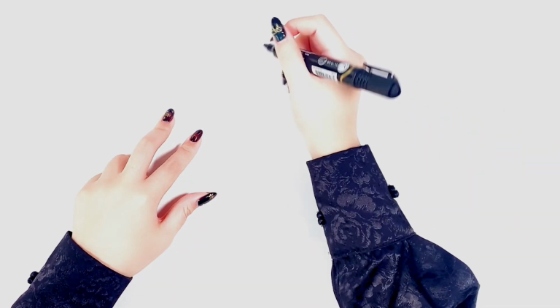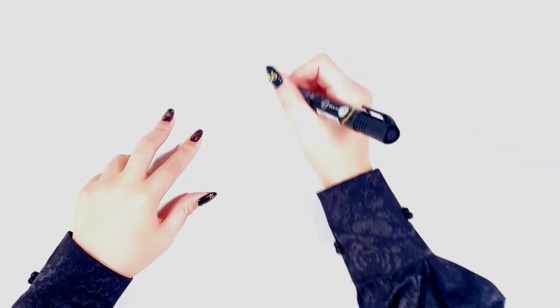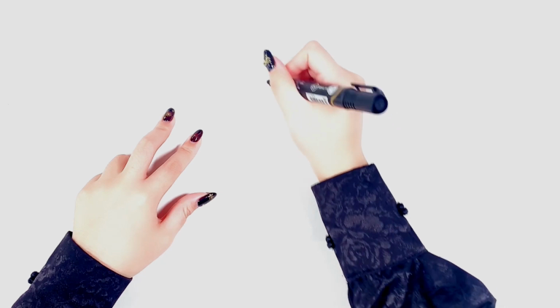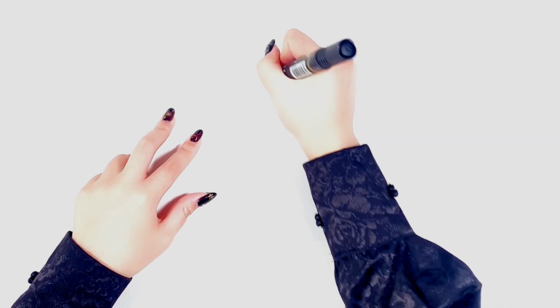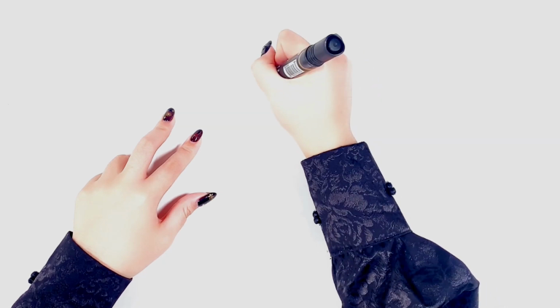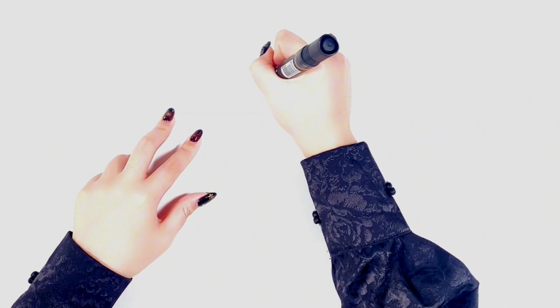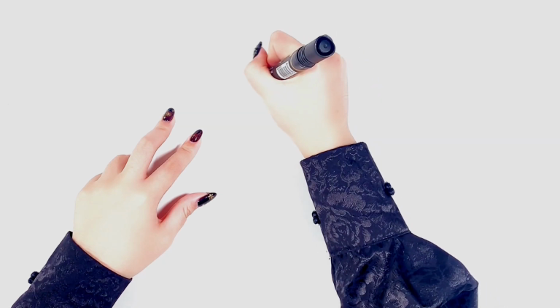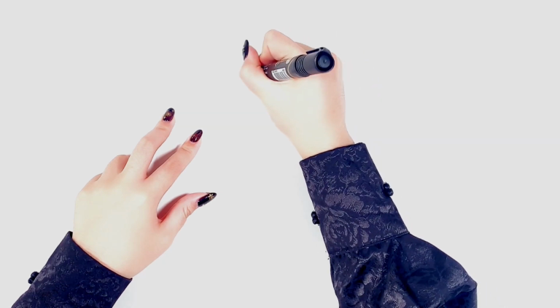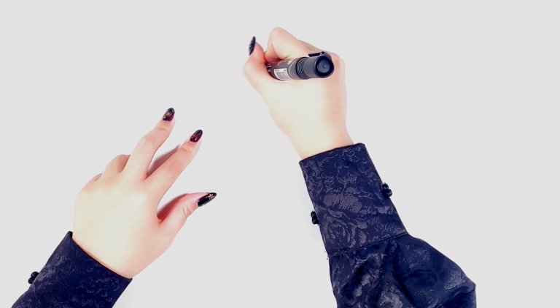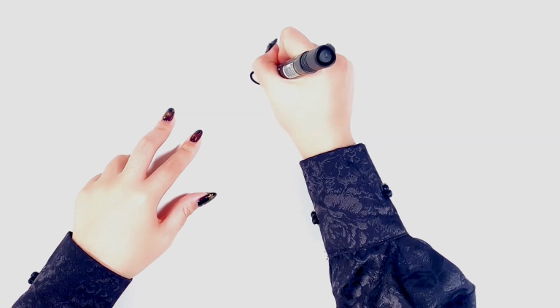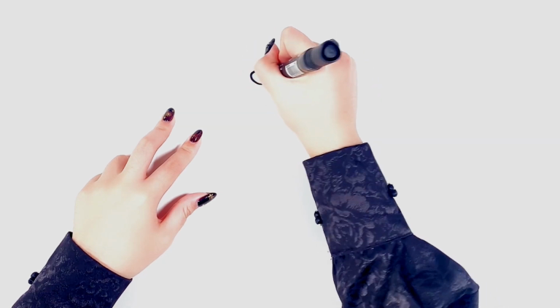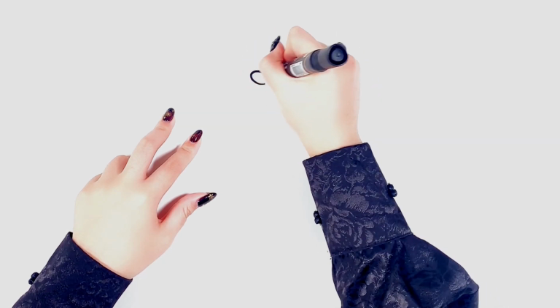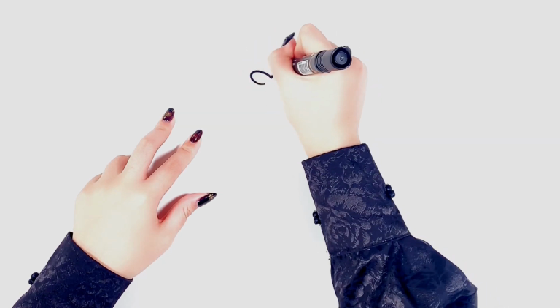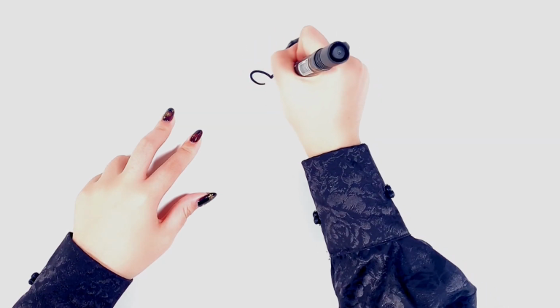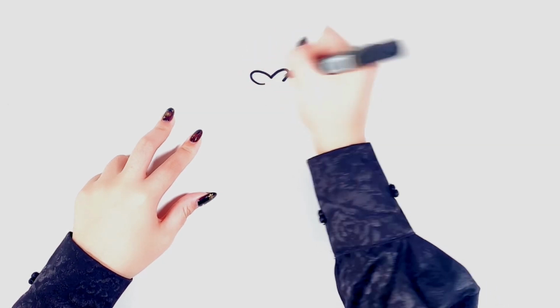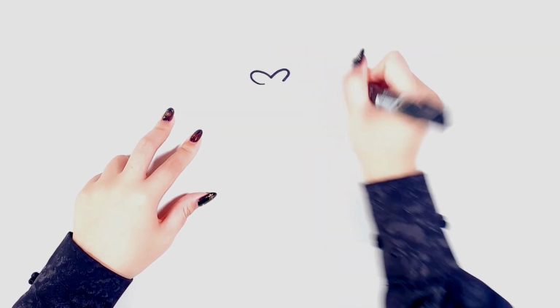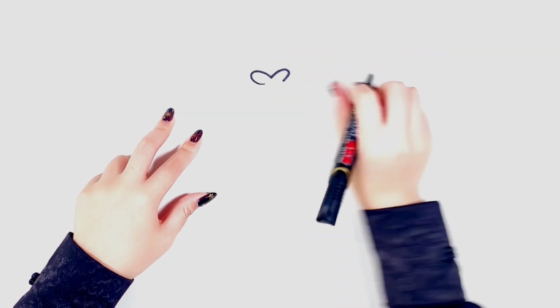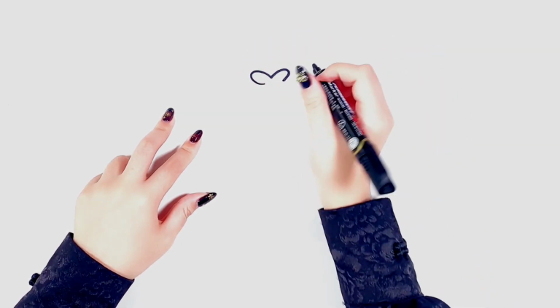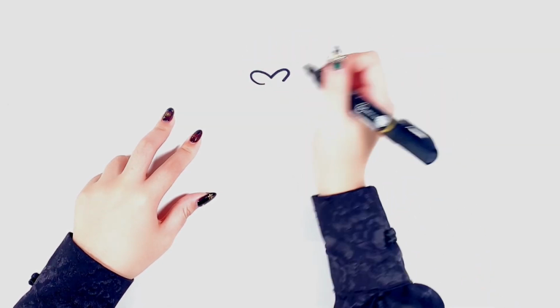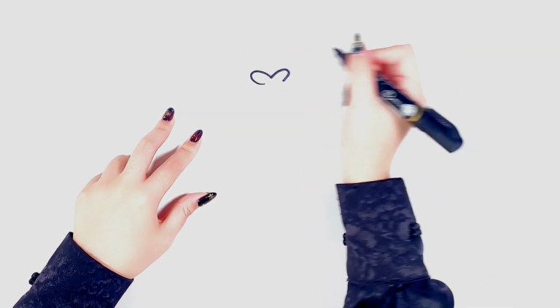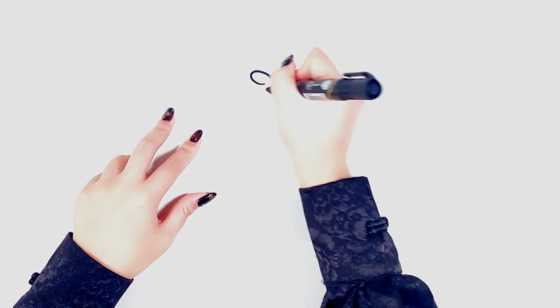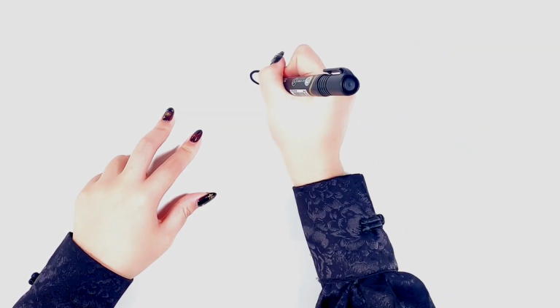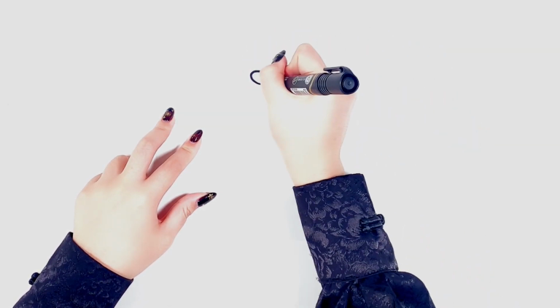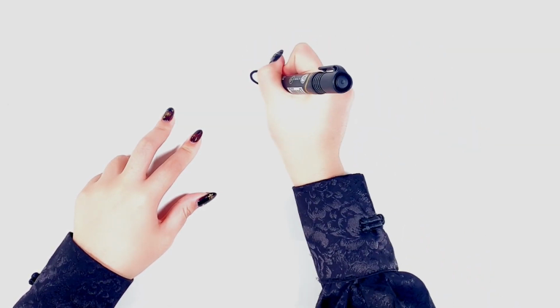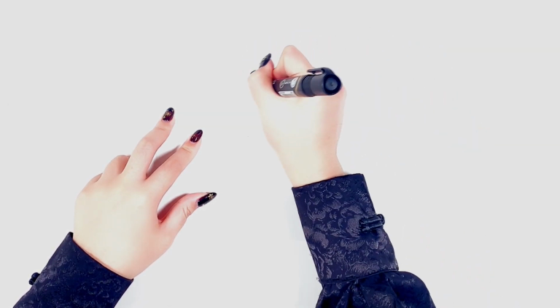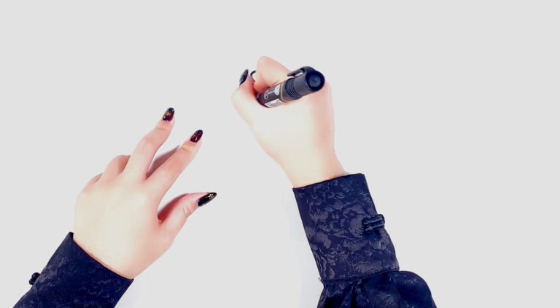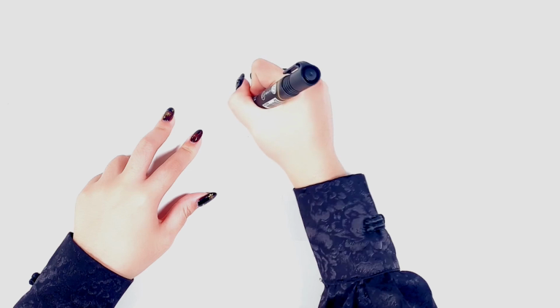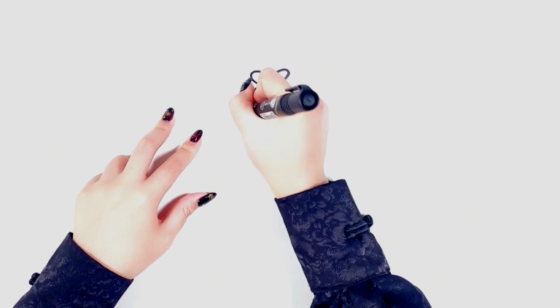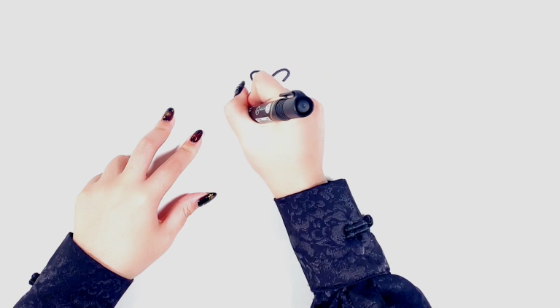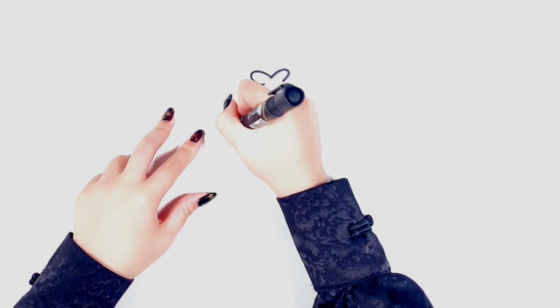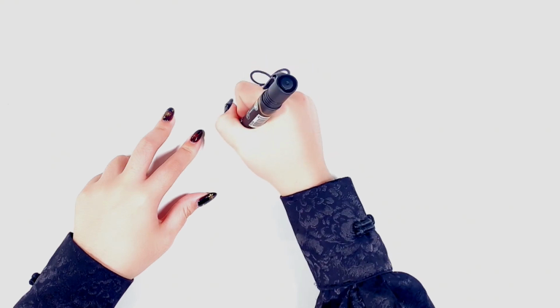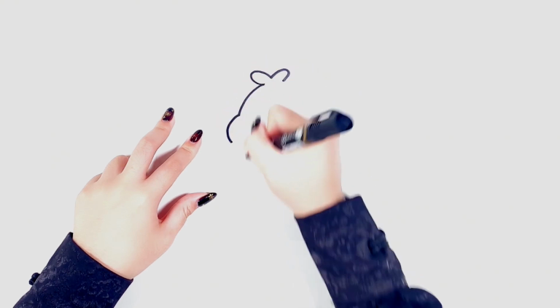Today I'm making a sand painting of a little cute duck. So let's start drawing first.